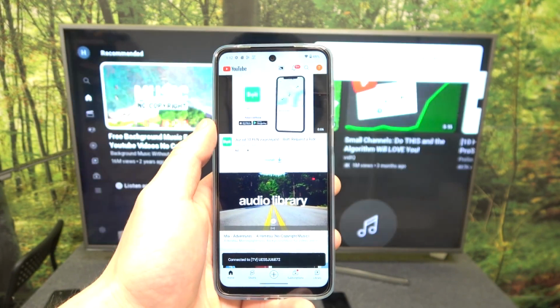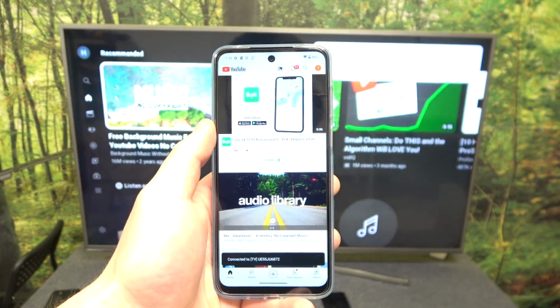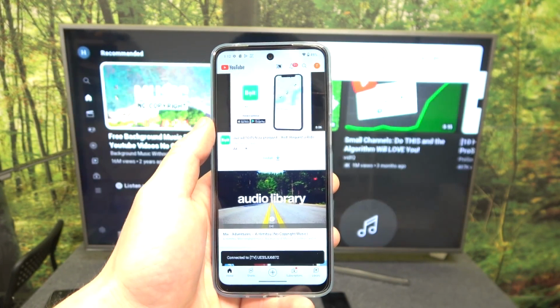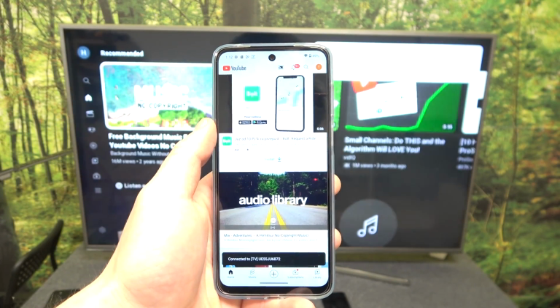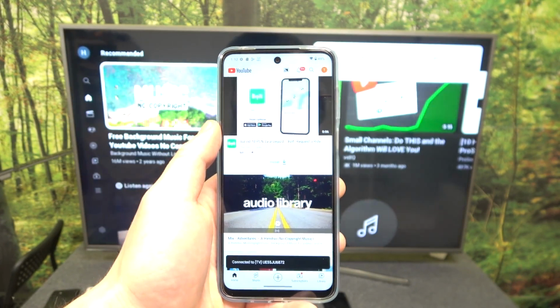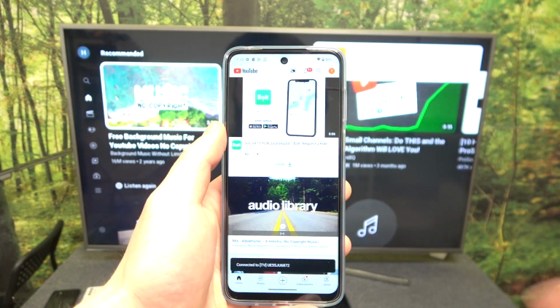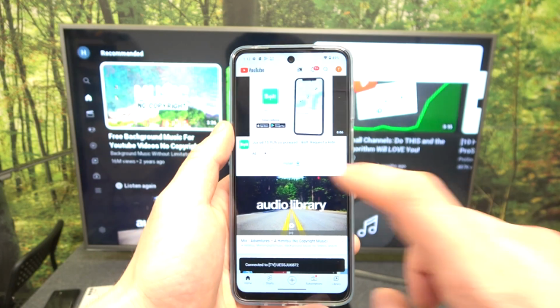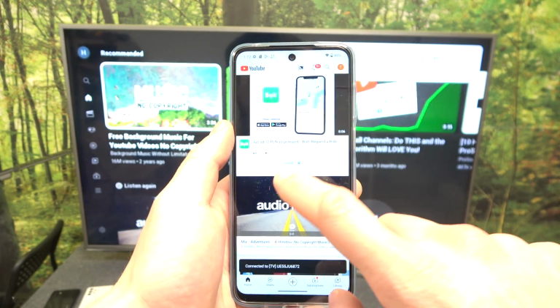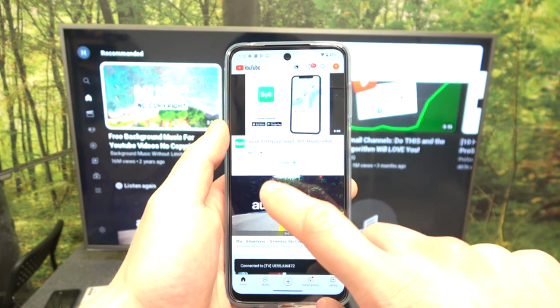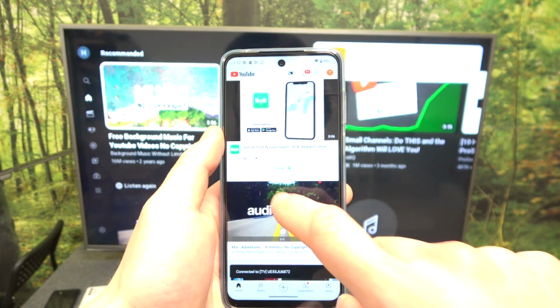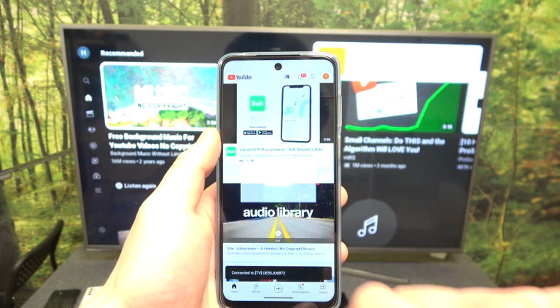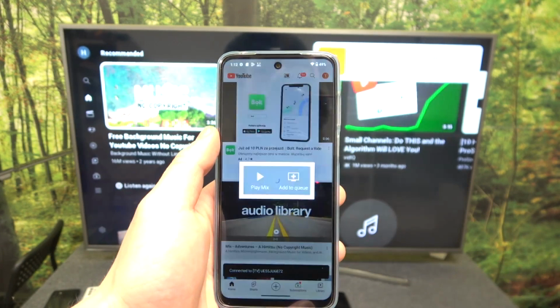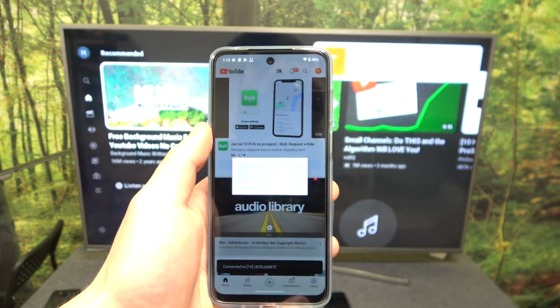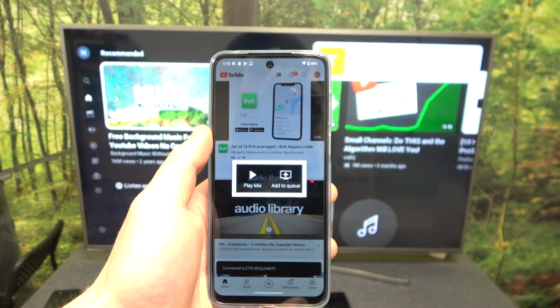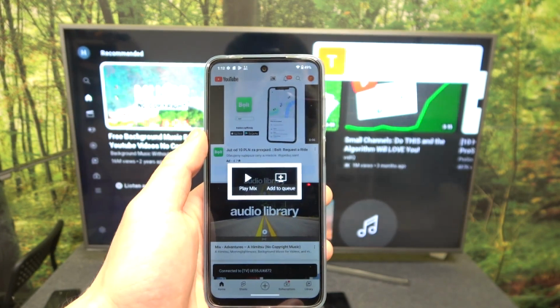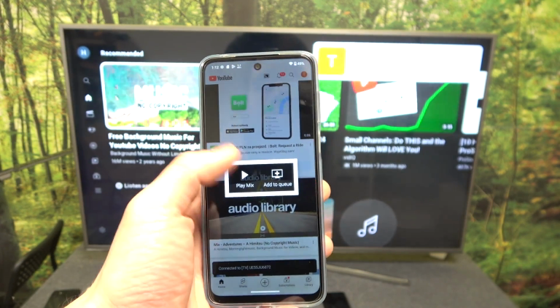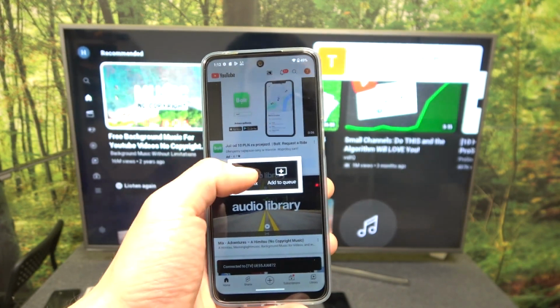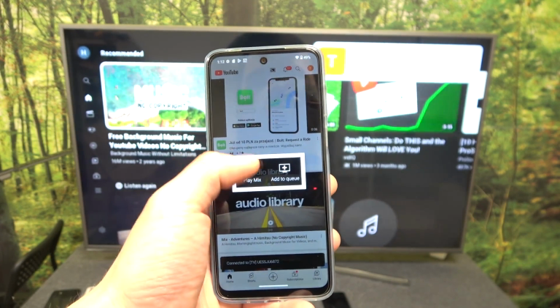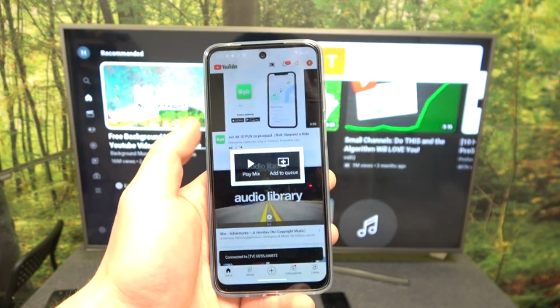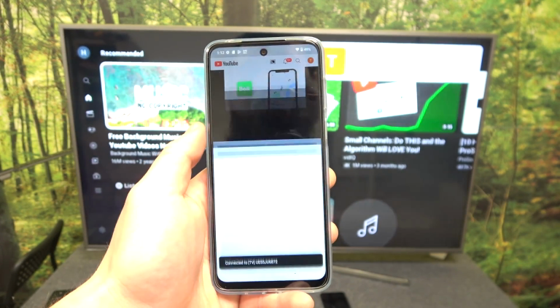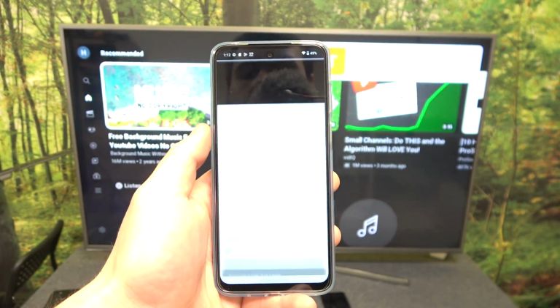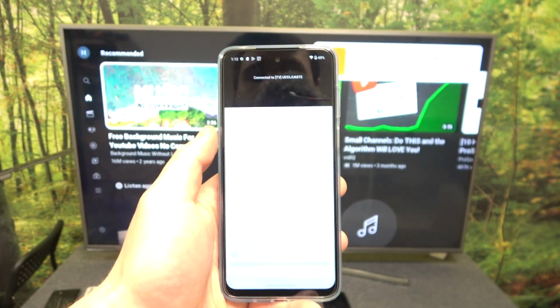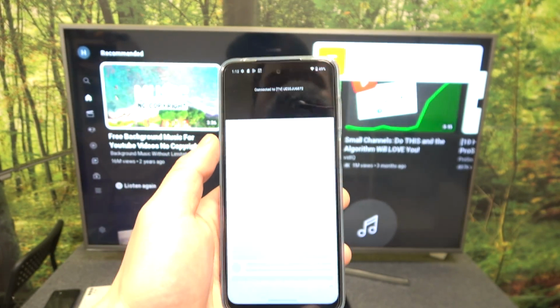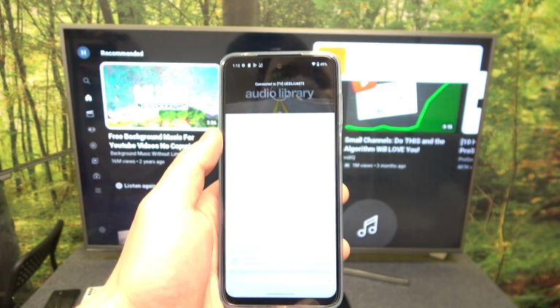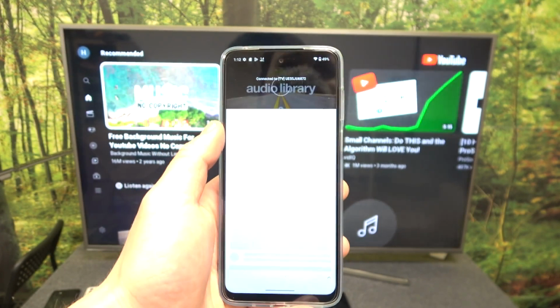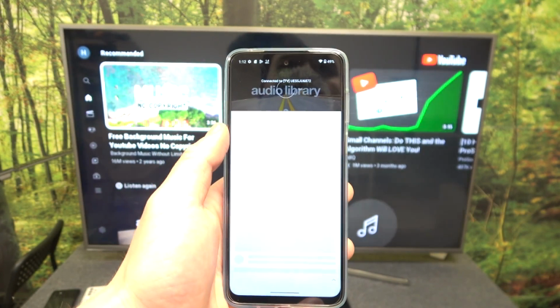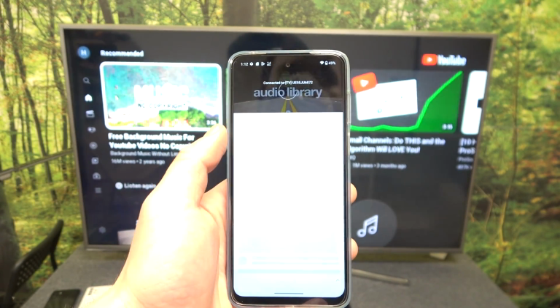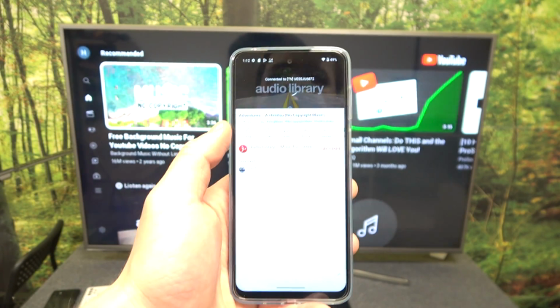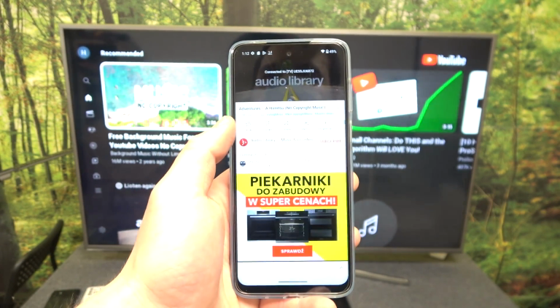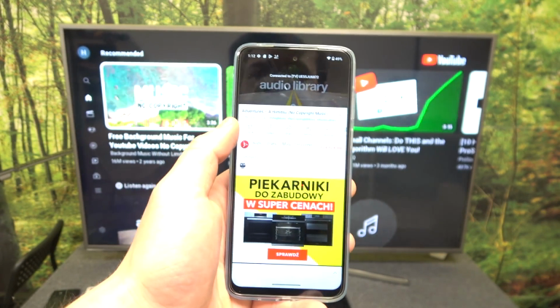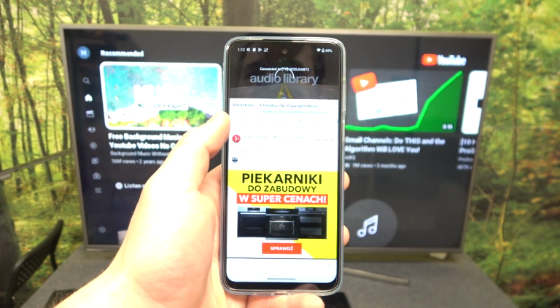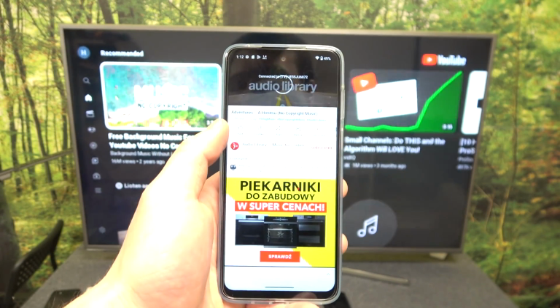Now, when devices are connected, you can play any music you want on your smartphone and it will be displayed on the TV.